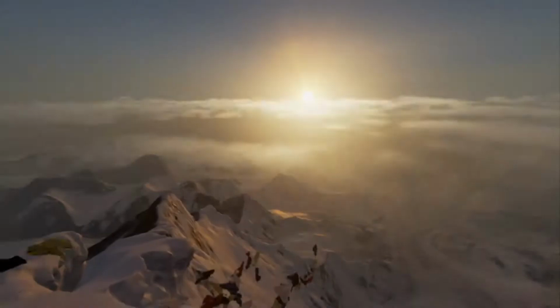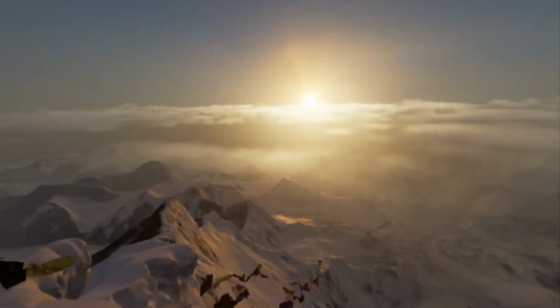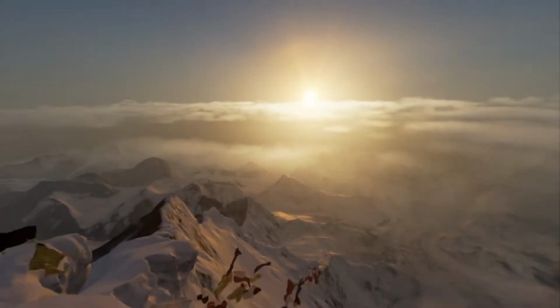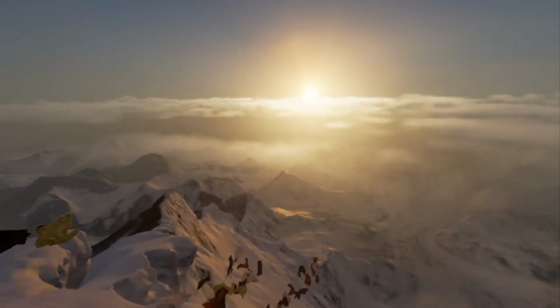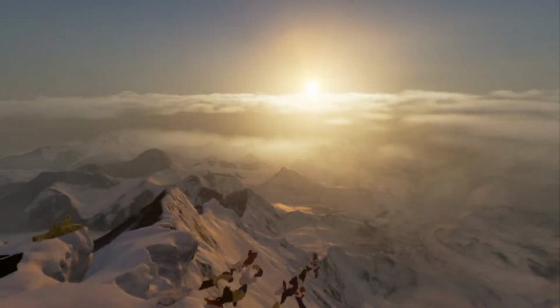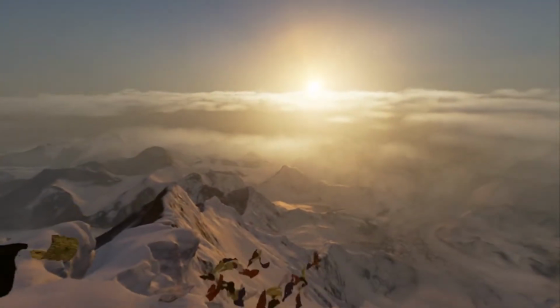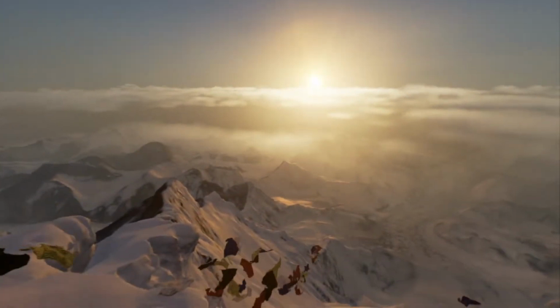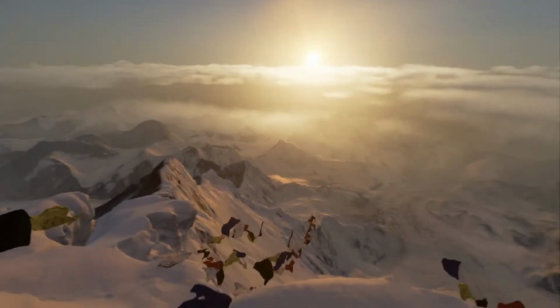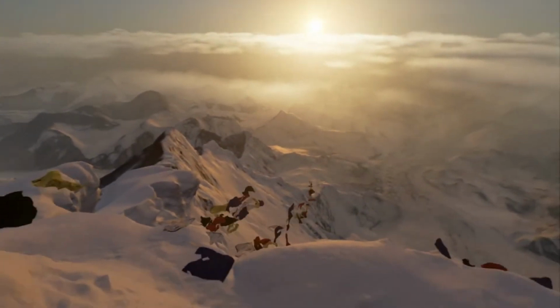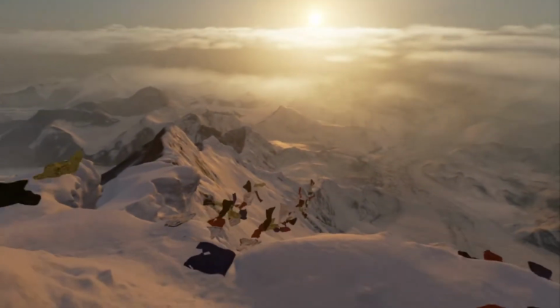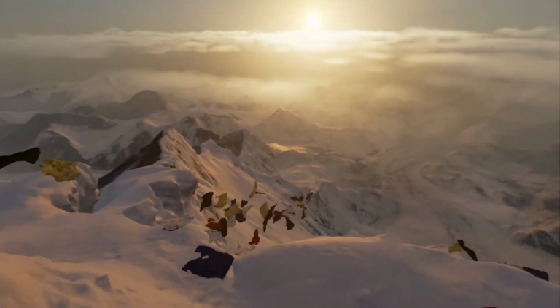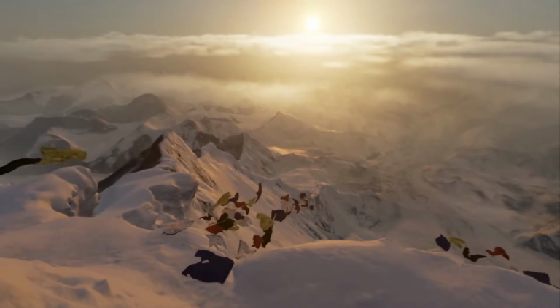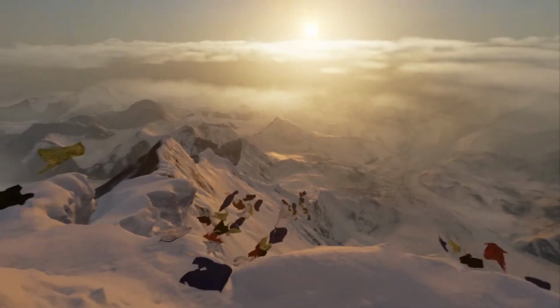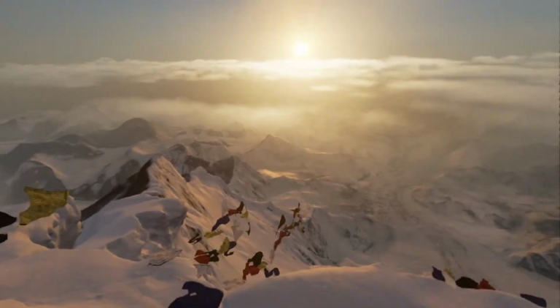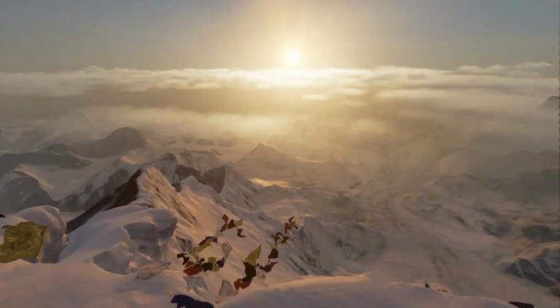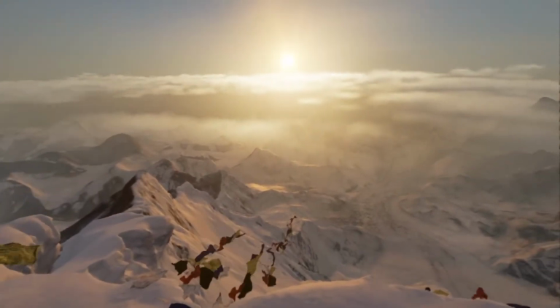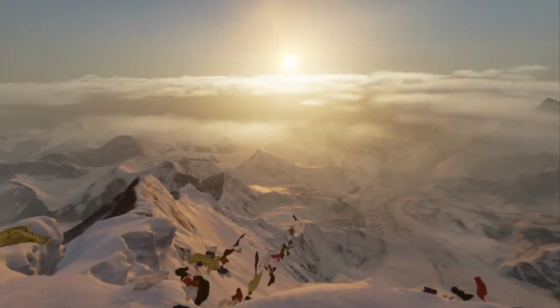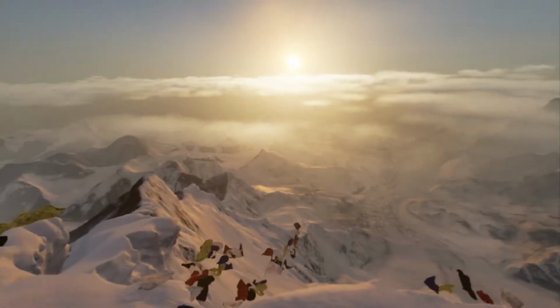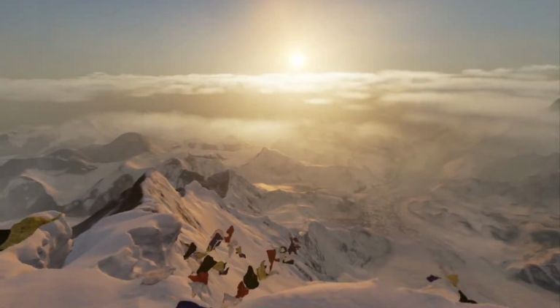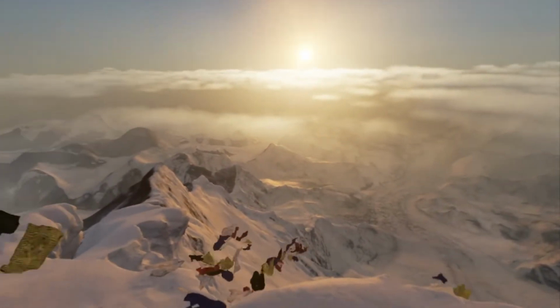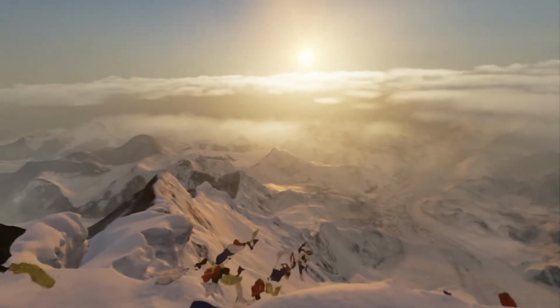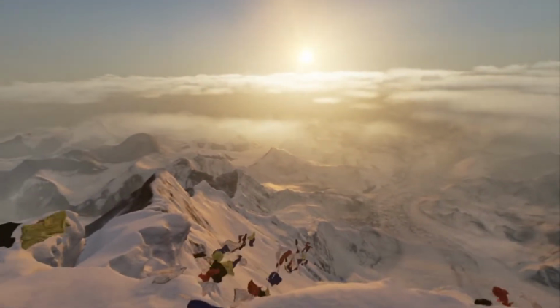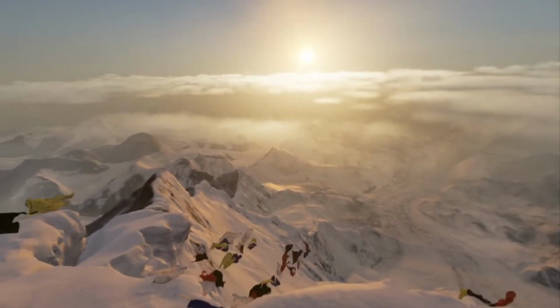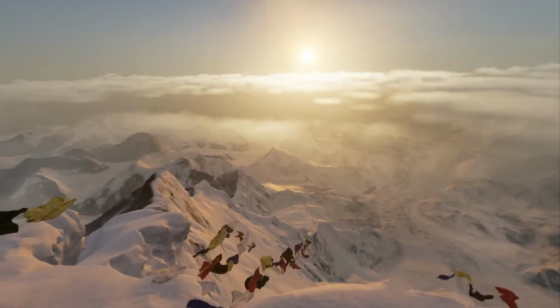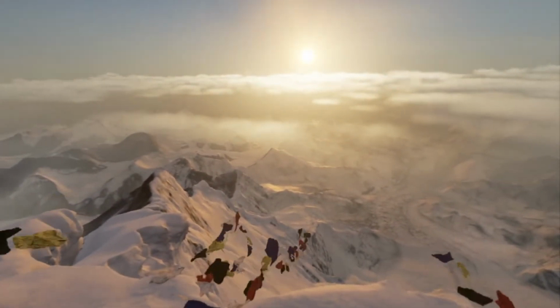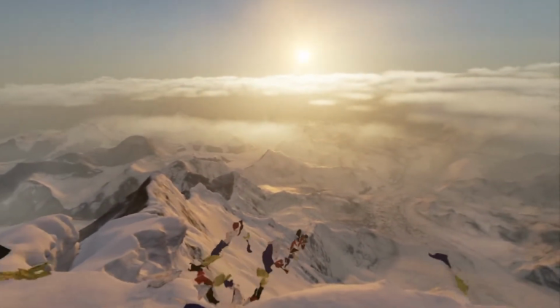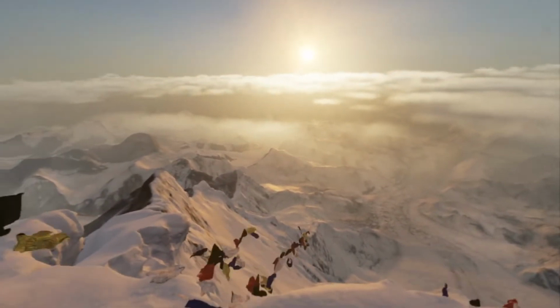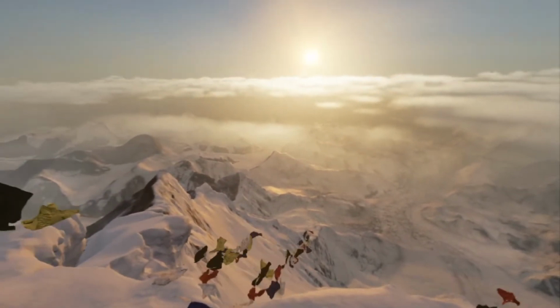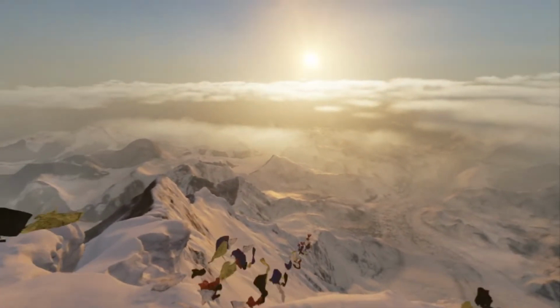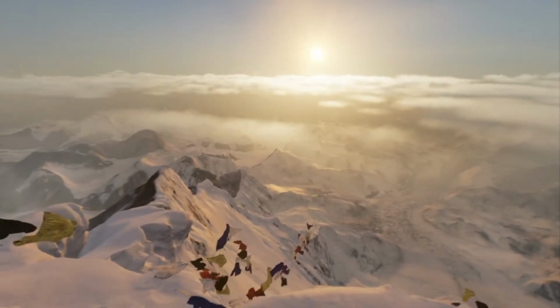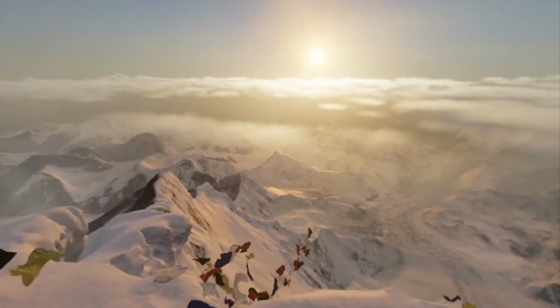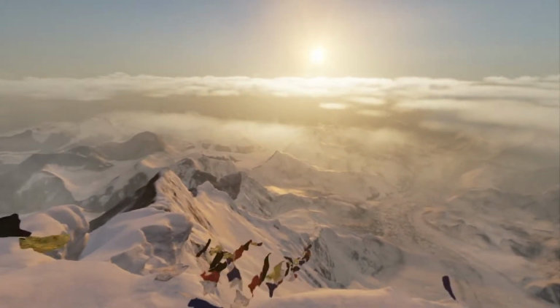This wraps up Team Aida's Everest VR explanation. Stop by our website to read our full review.